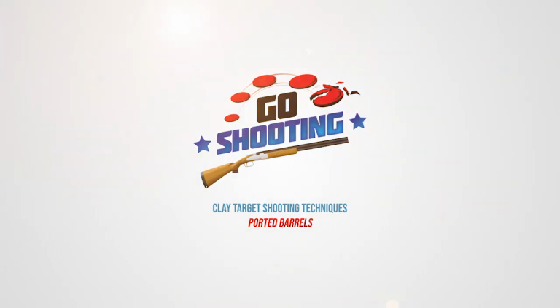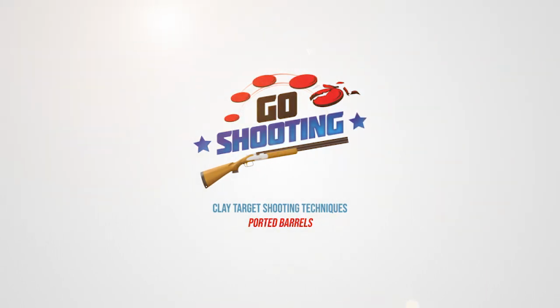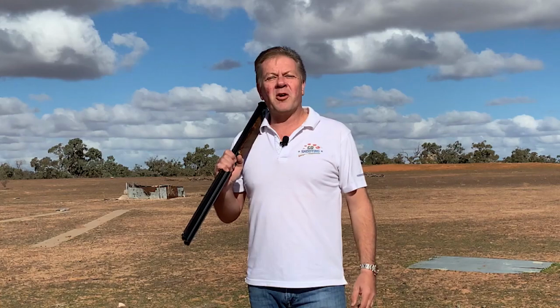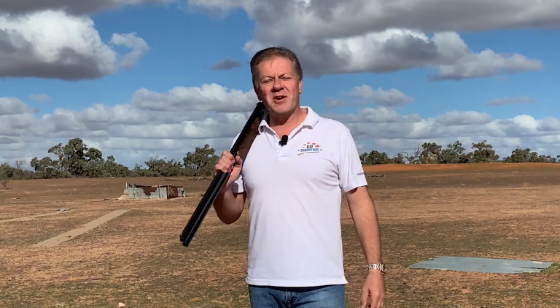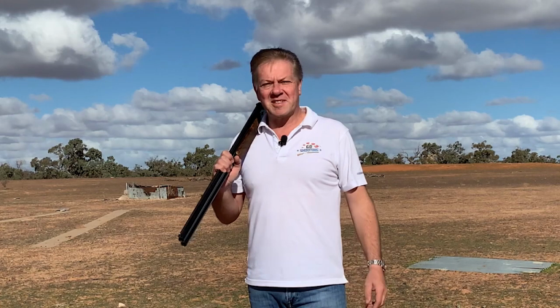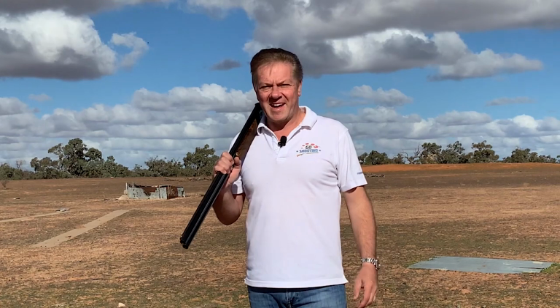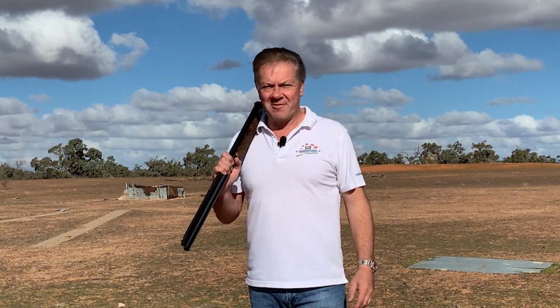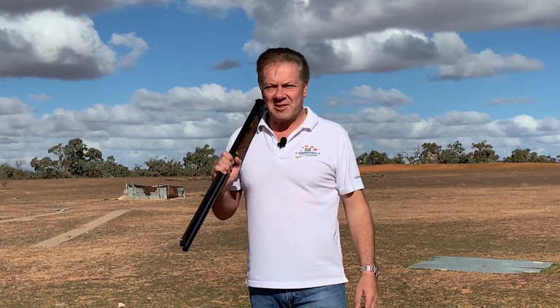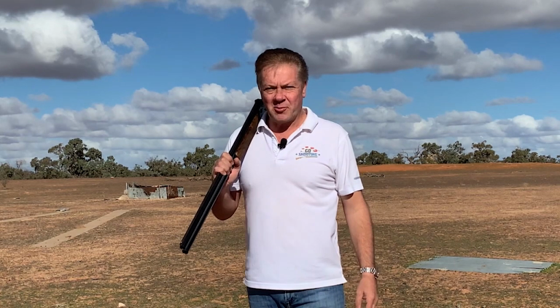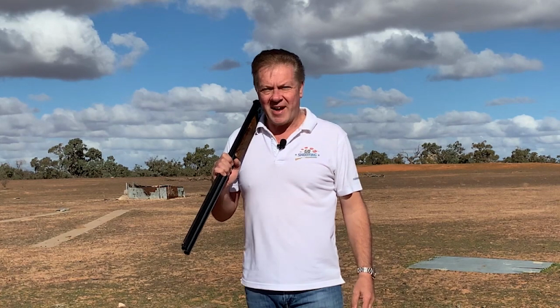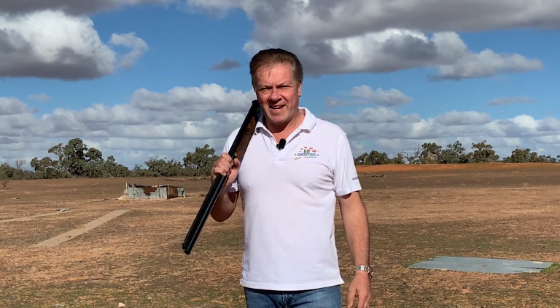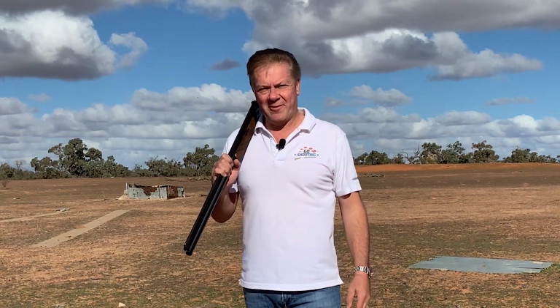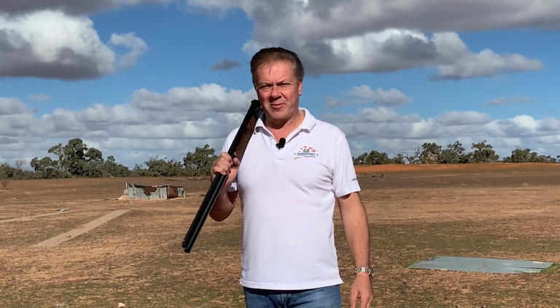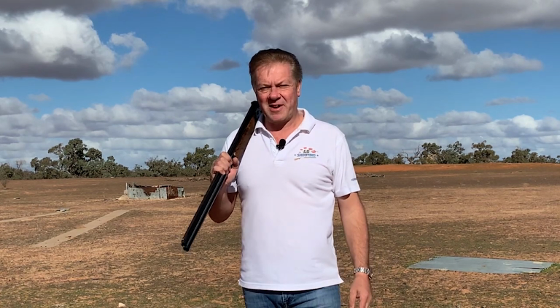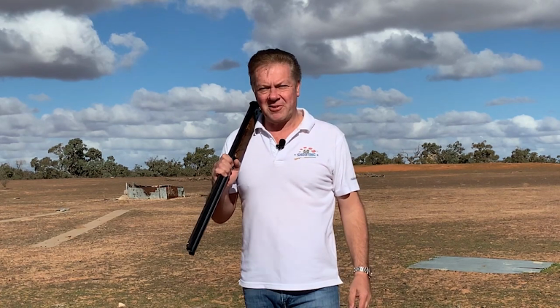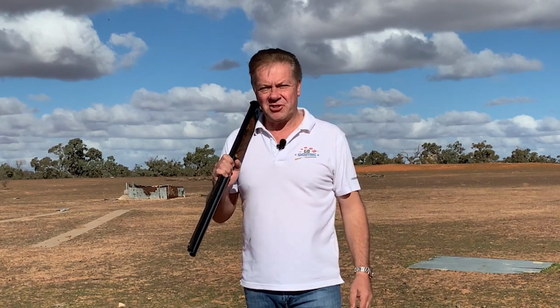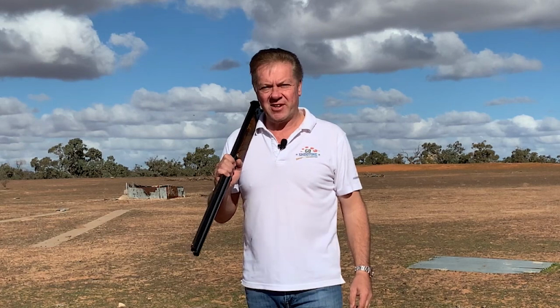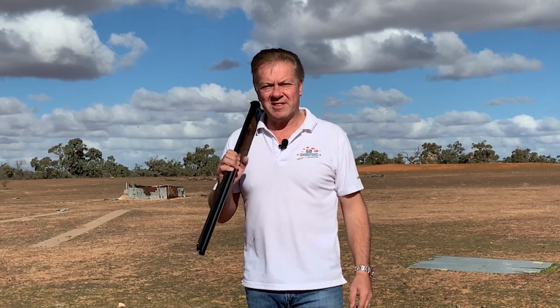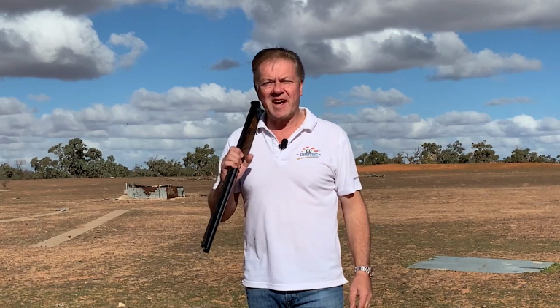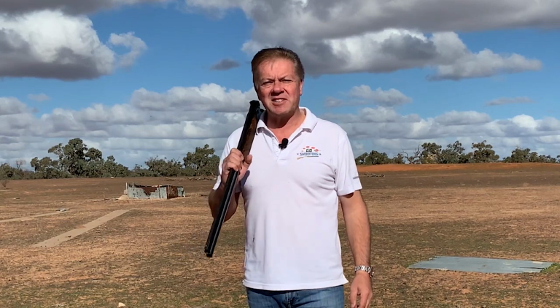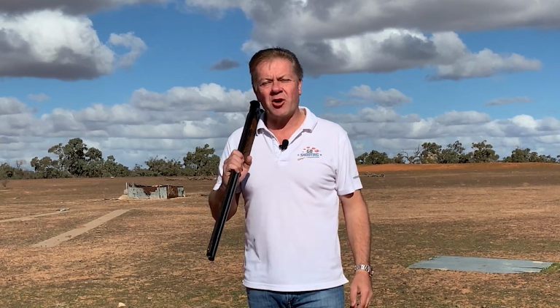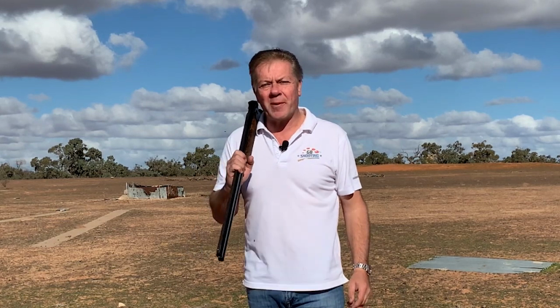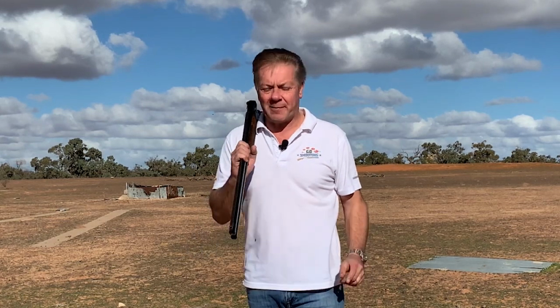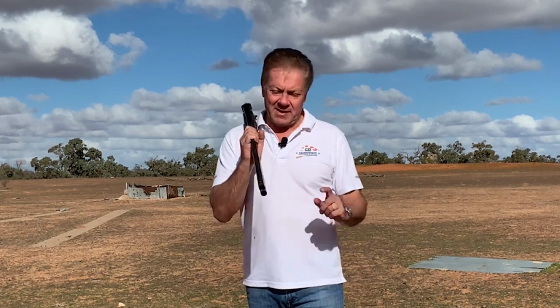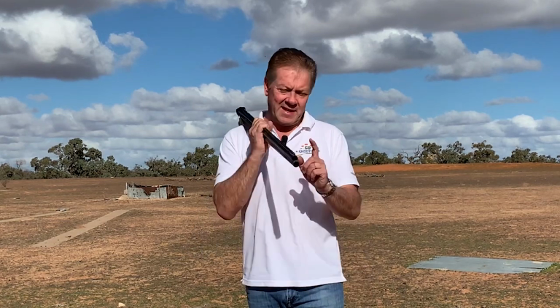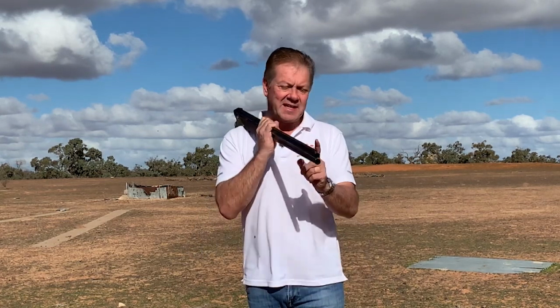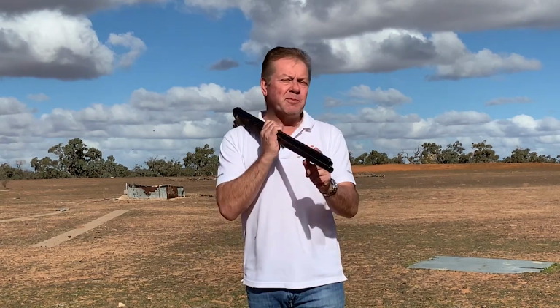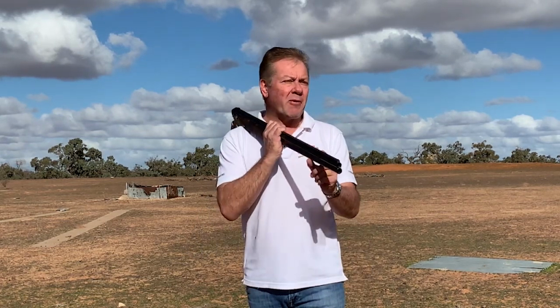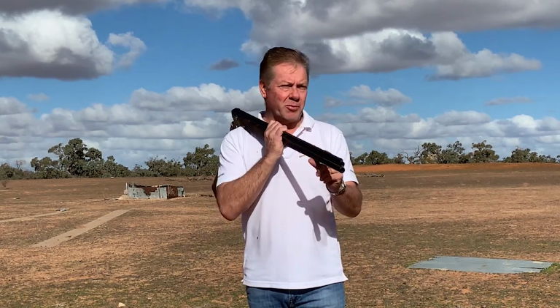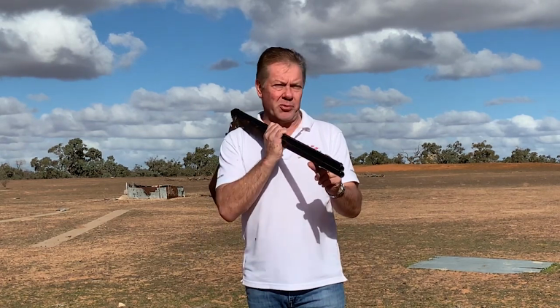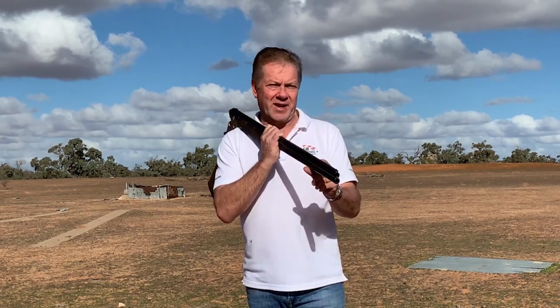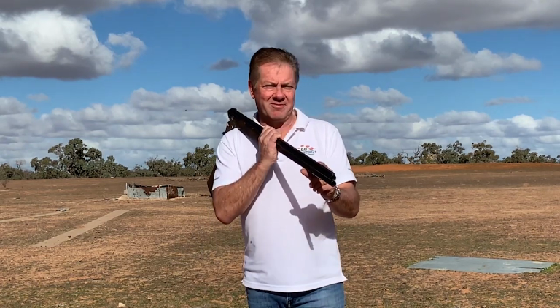Hello once again, Russell Mark here from Go Shooting. Today's topic is barrel porting.